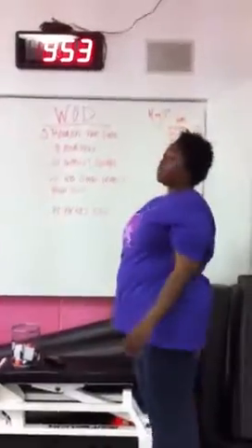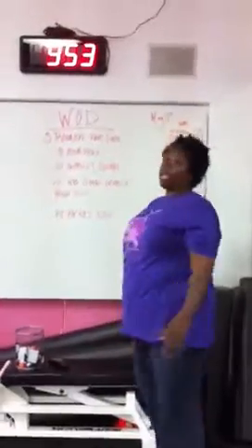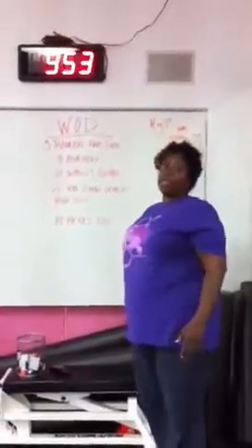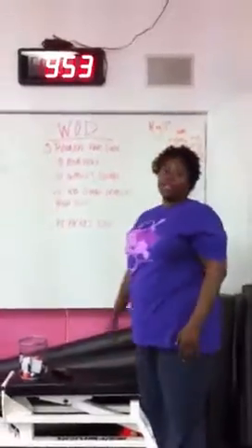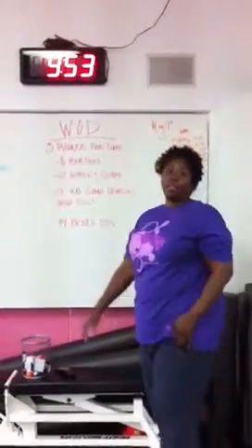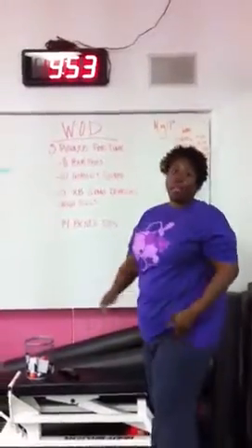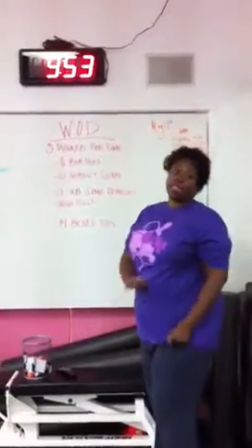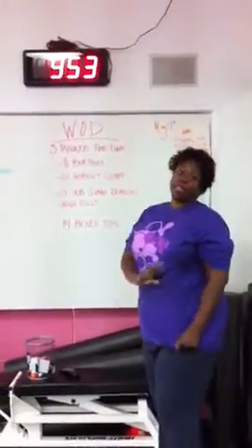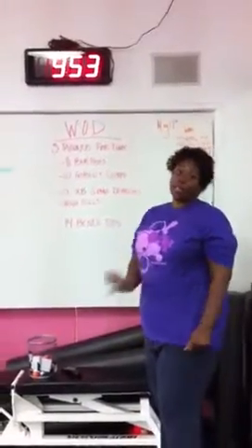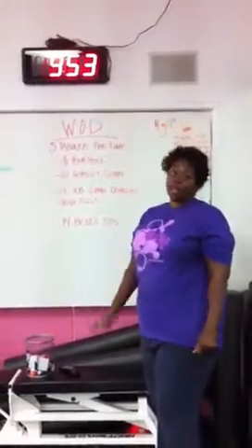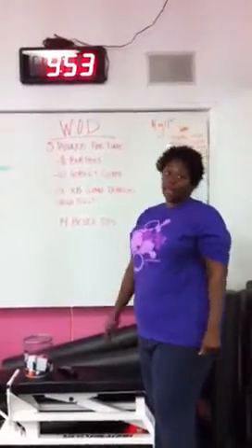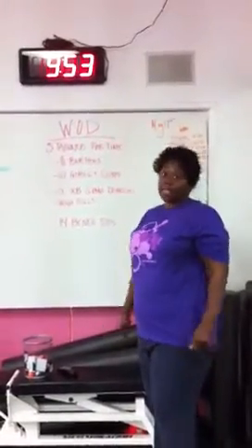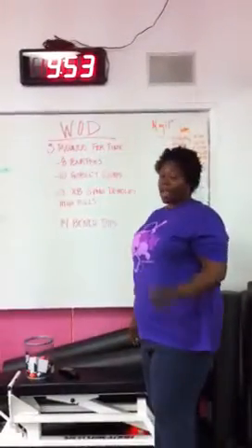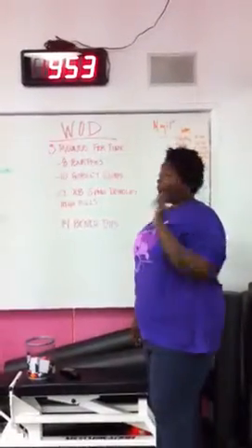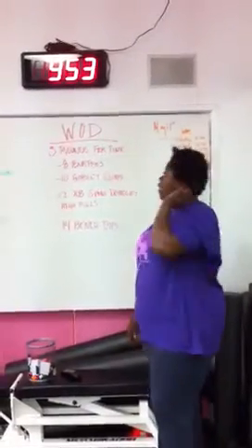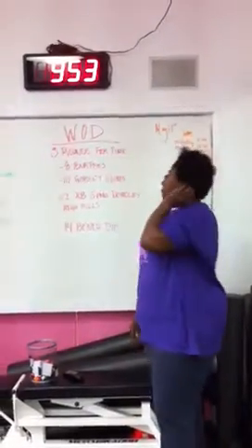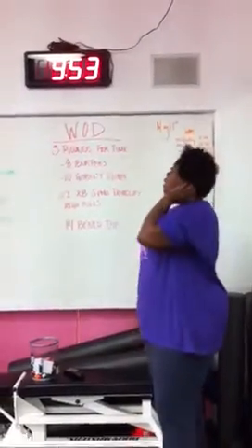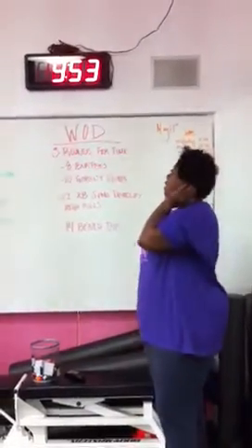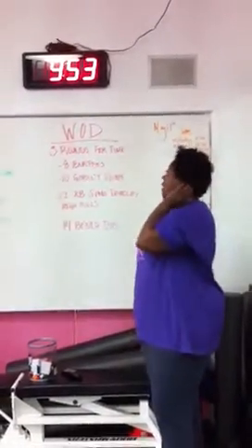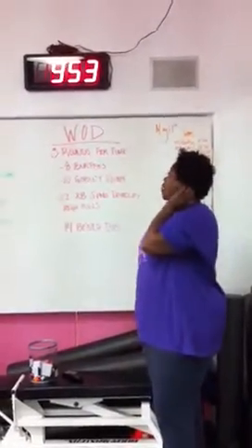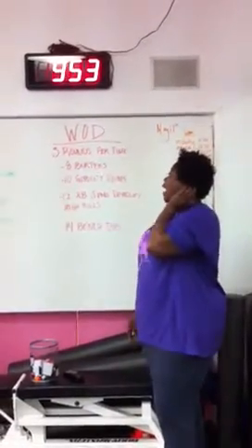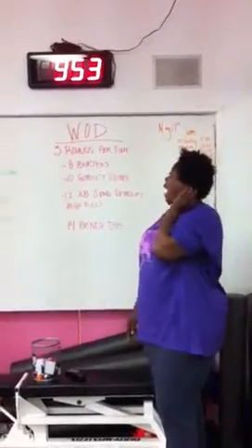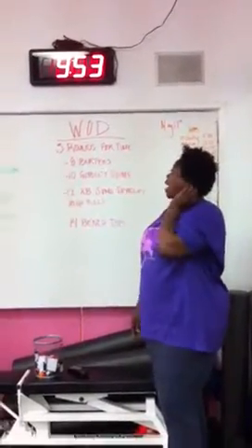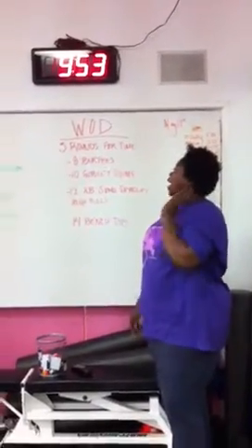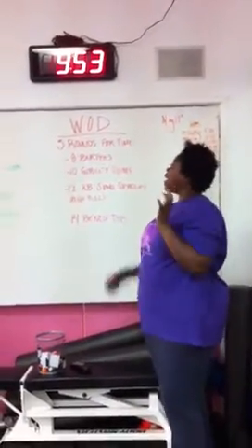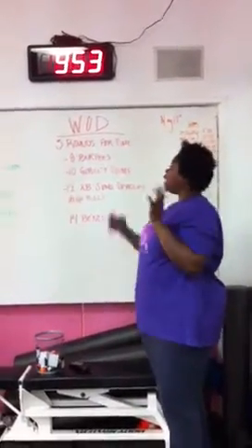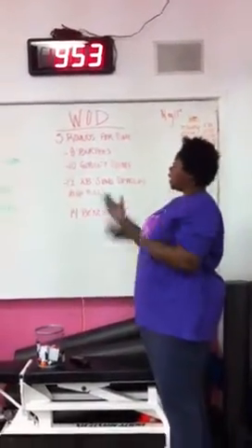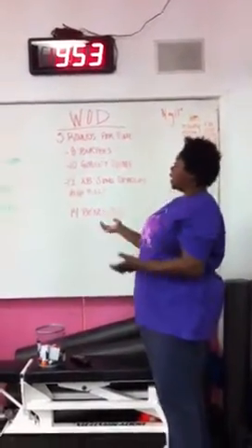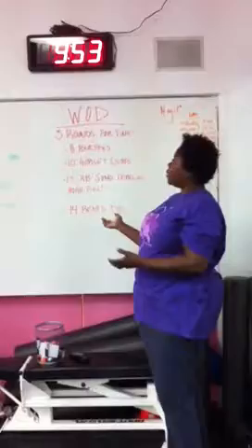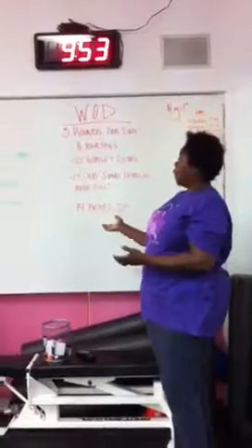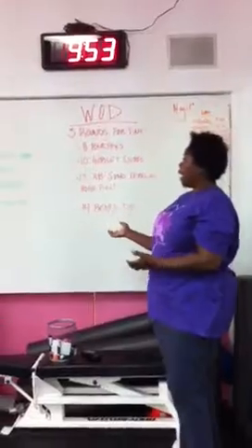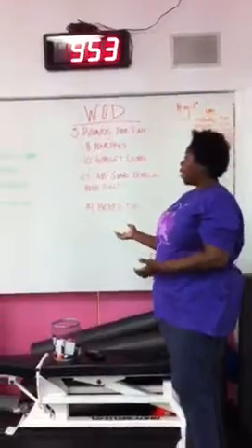This is my third day of the week since I took Wednesday off. Today we had a serious workout.